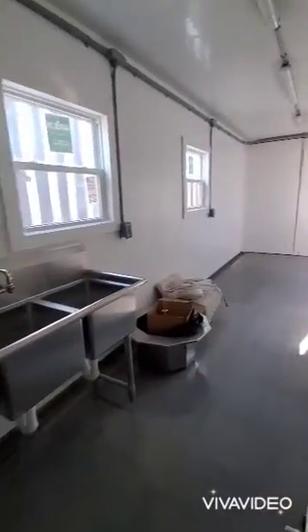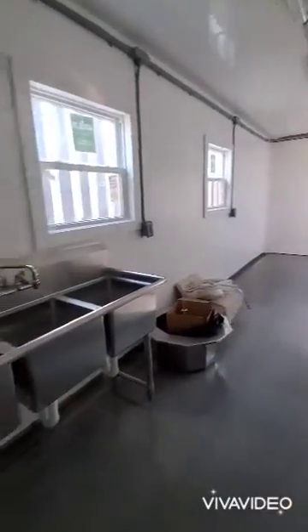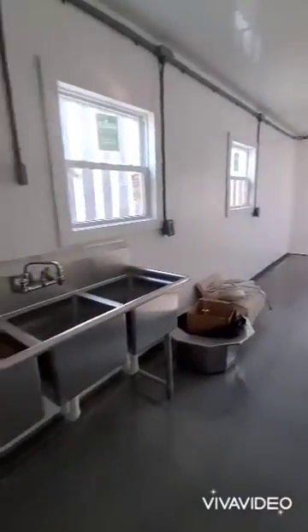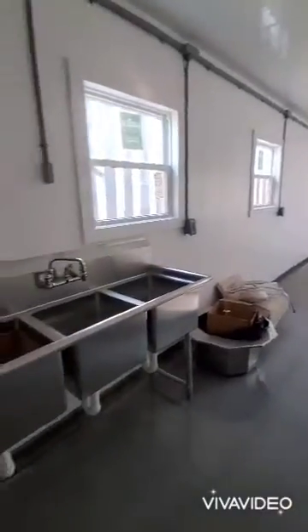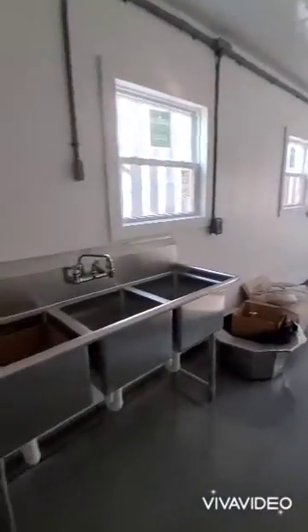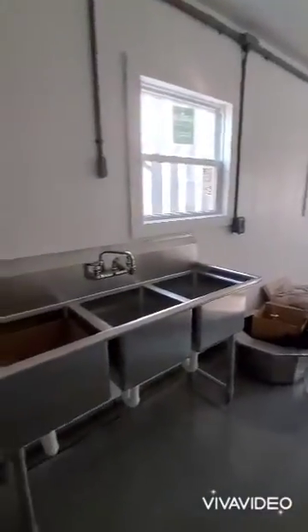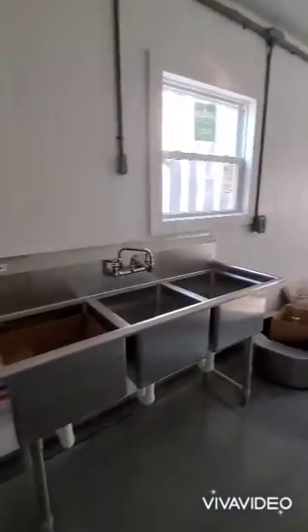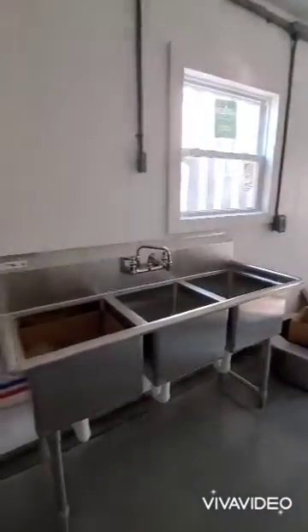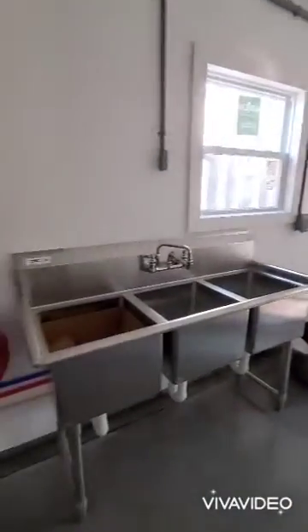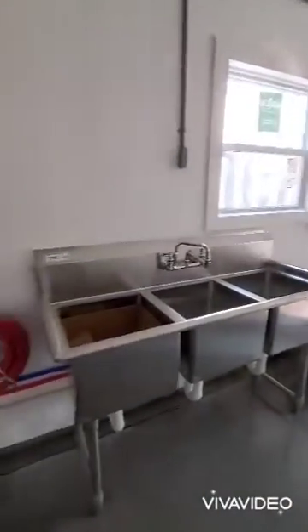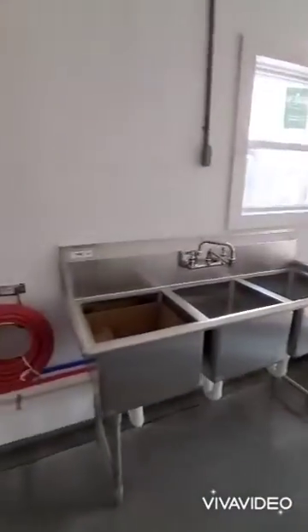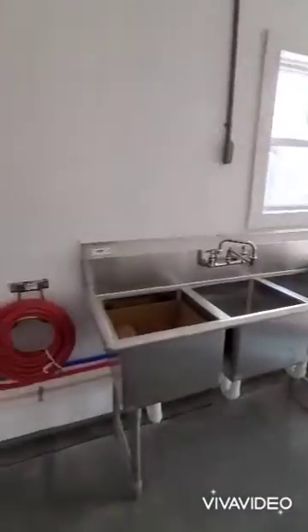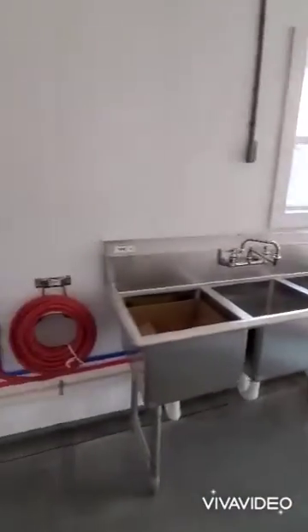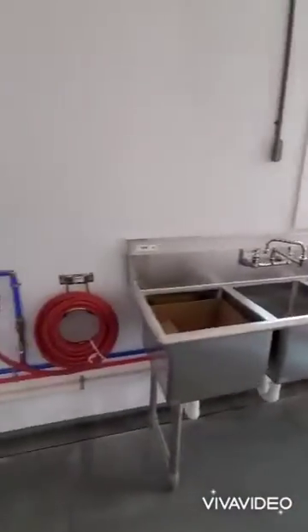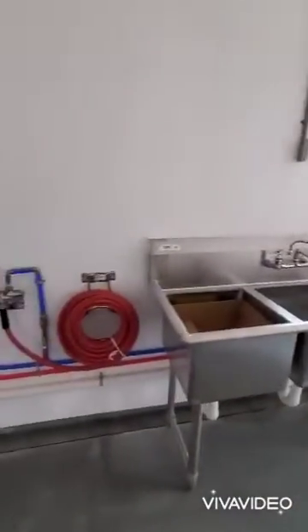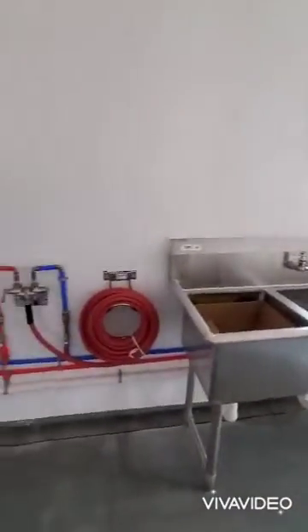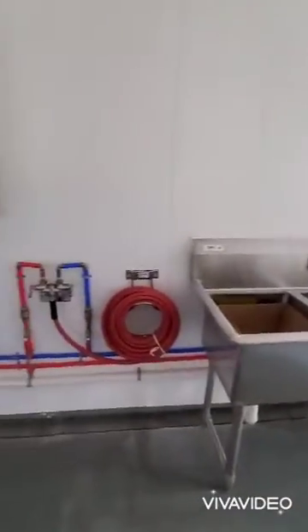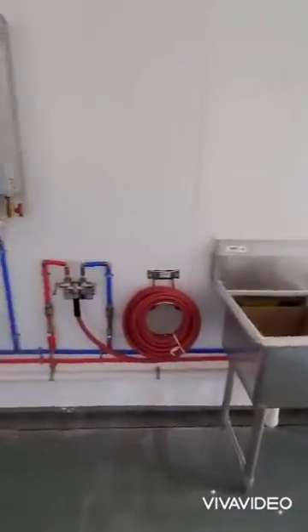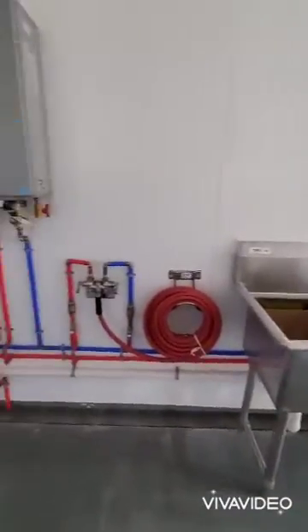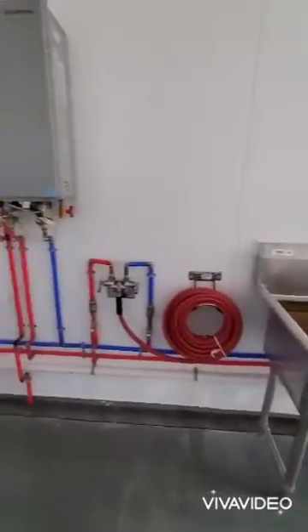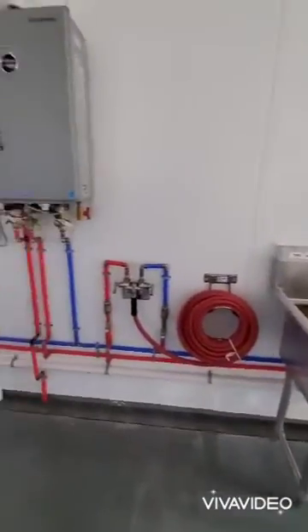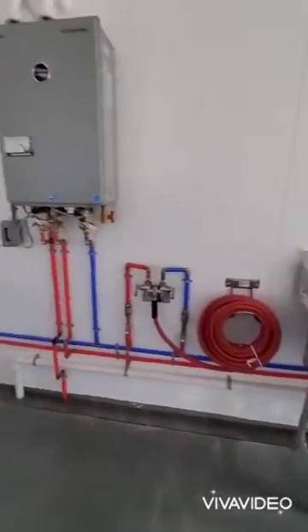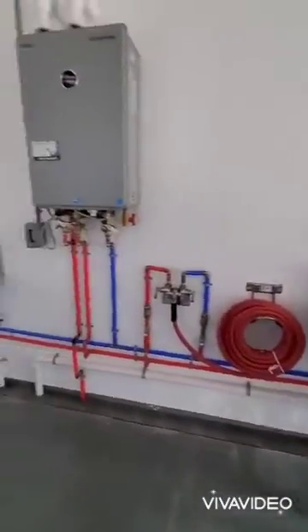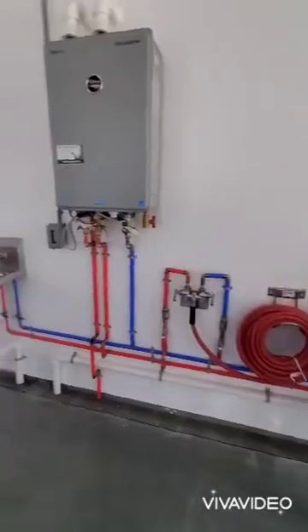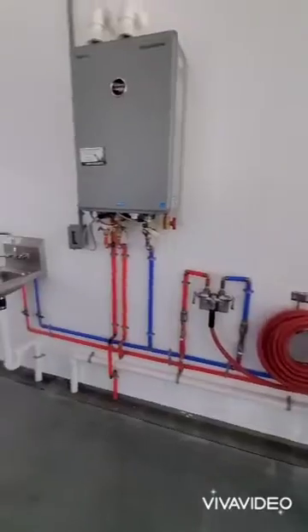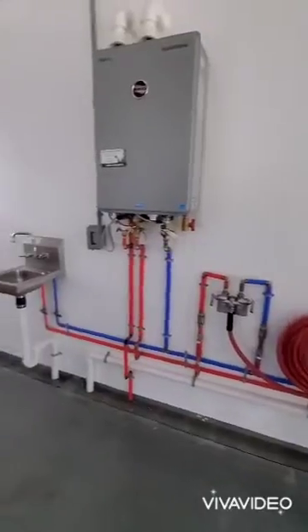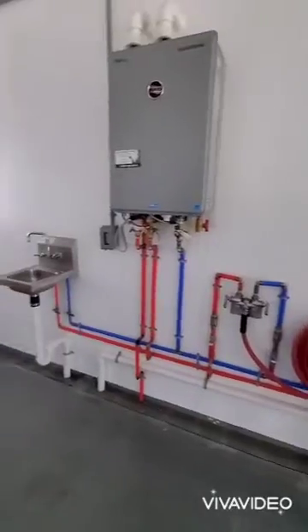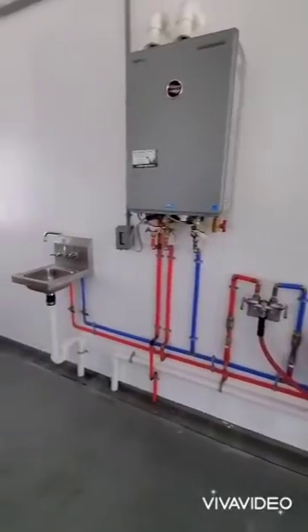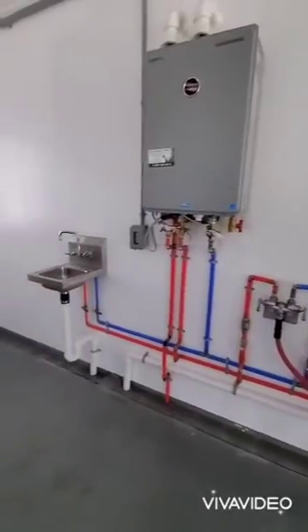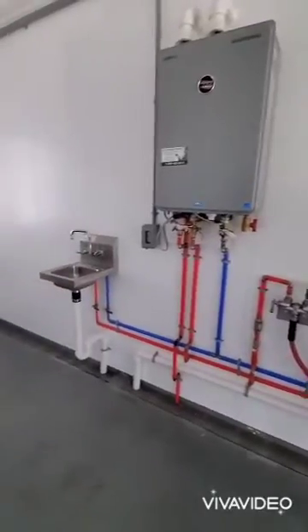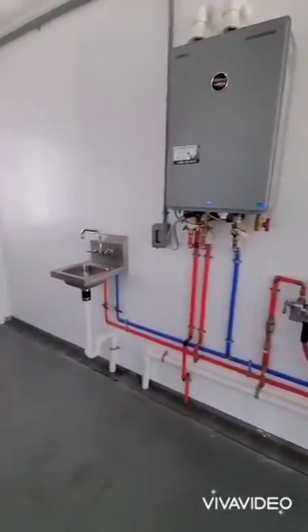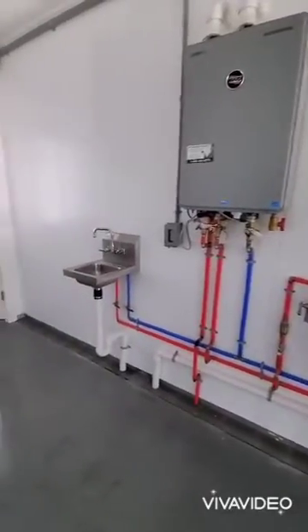A triple sink. Hand sink. Hot water hose. Hot water heater.